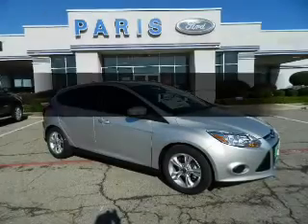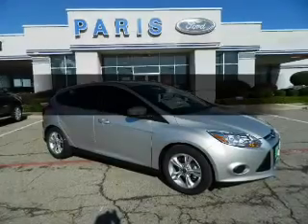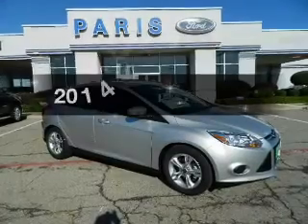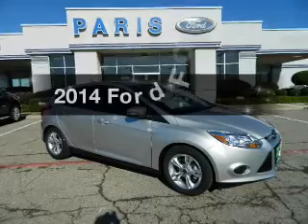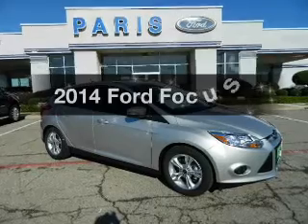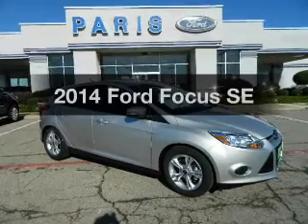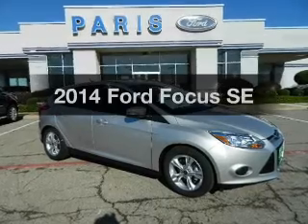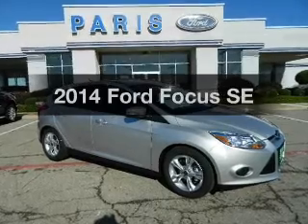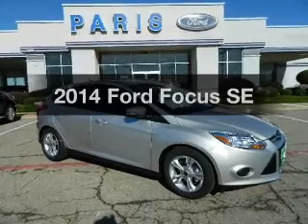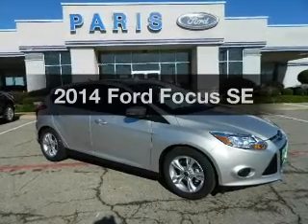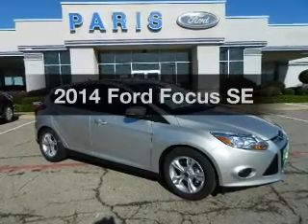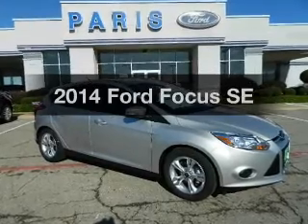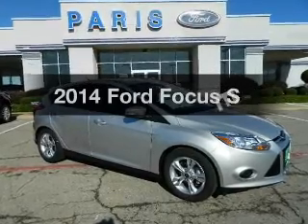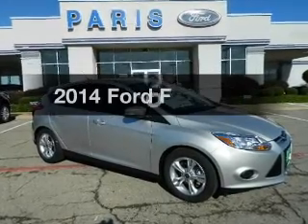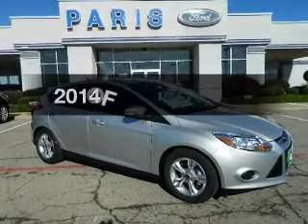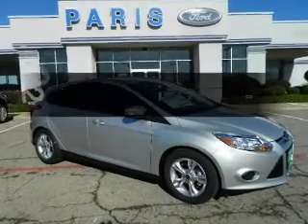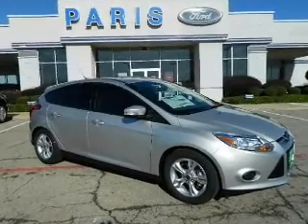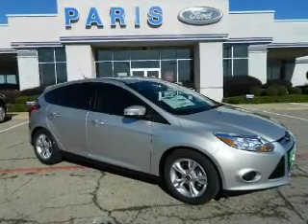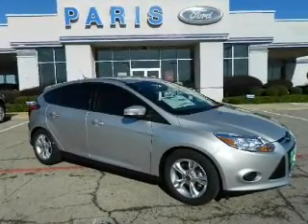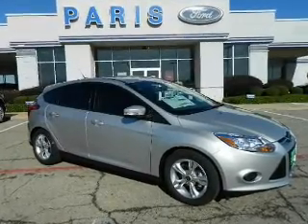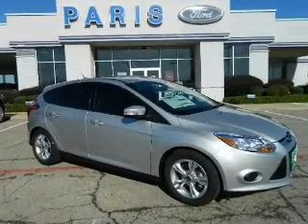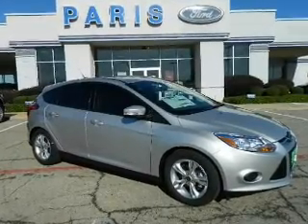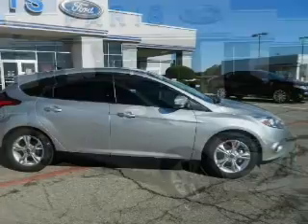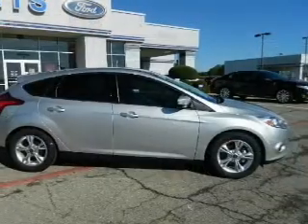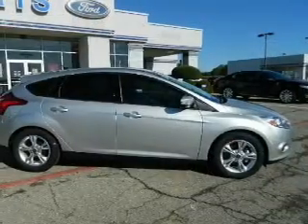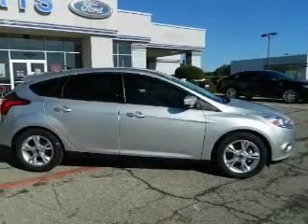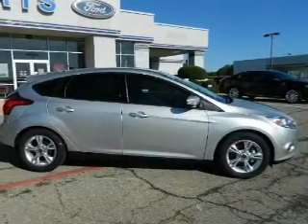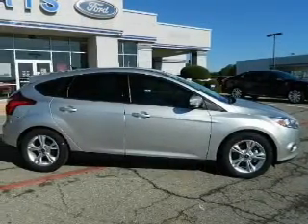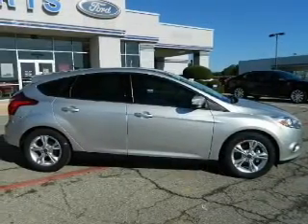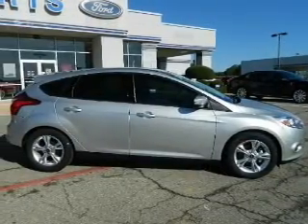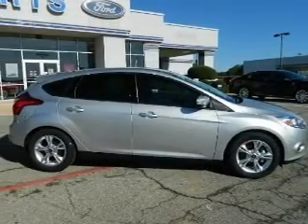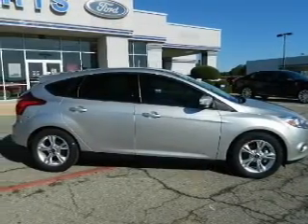Presenting the 2014 Ford Focus. Travel the roads in style and comfort in this great vehicle.